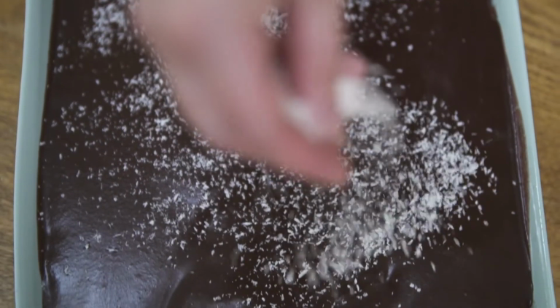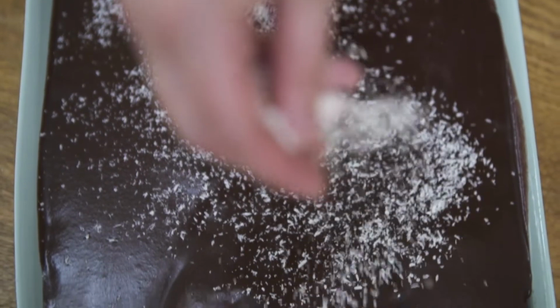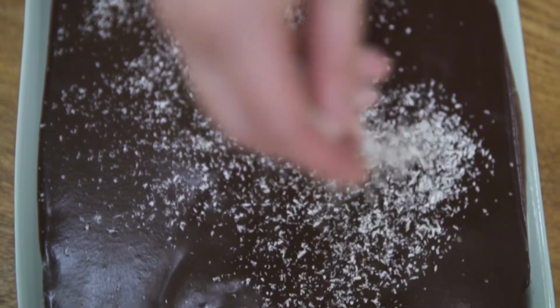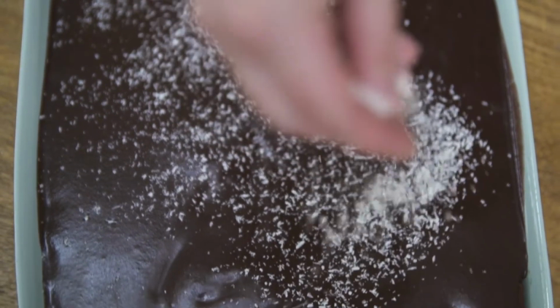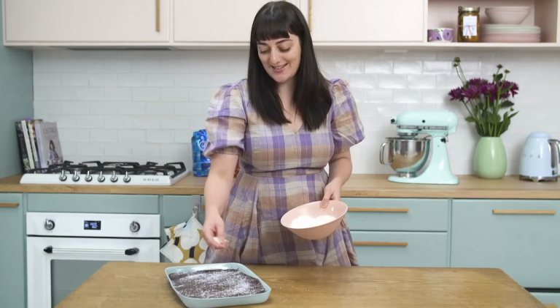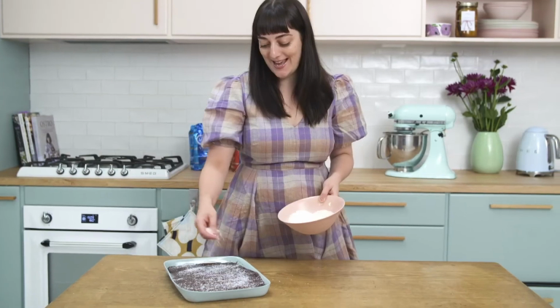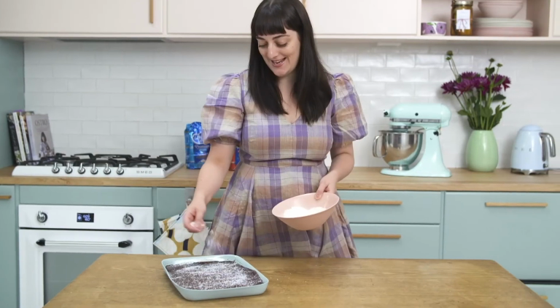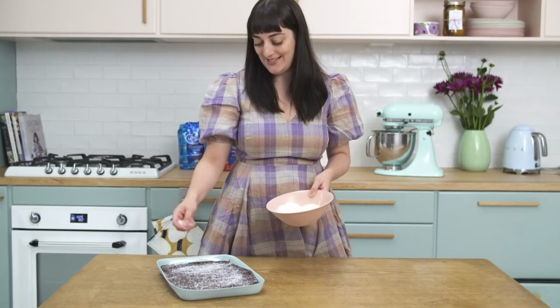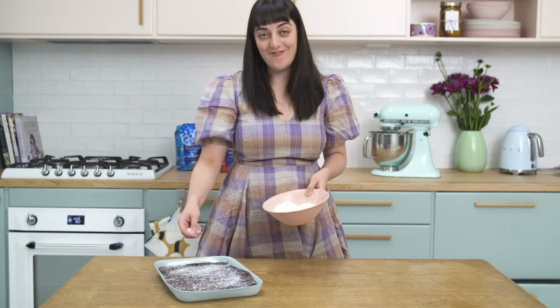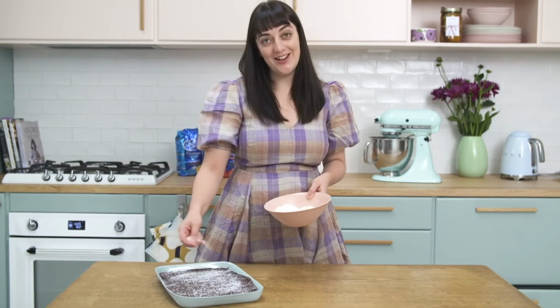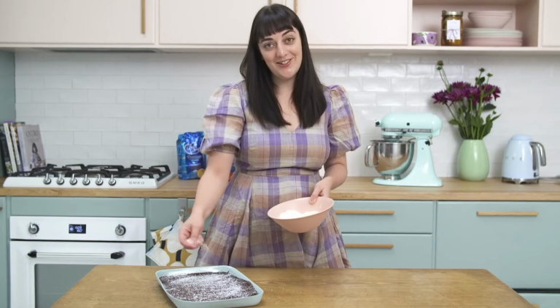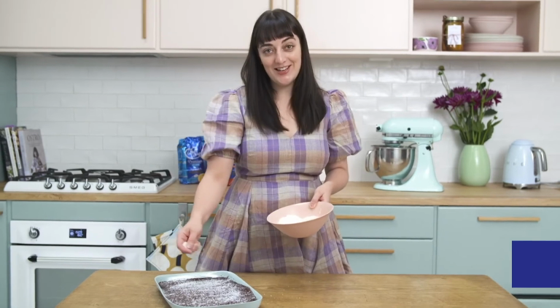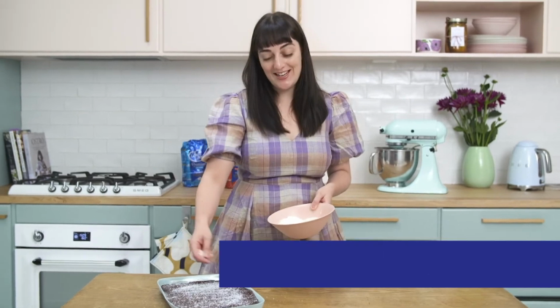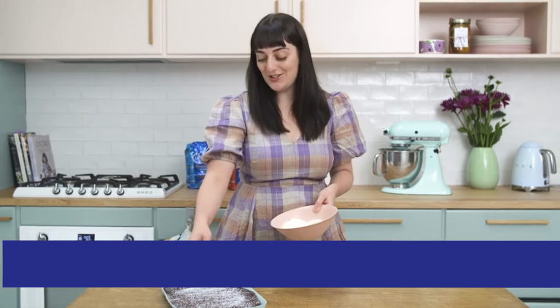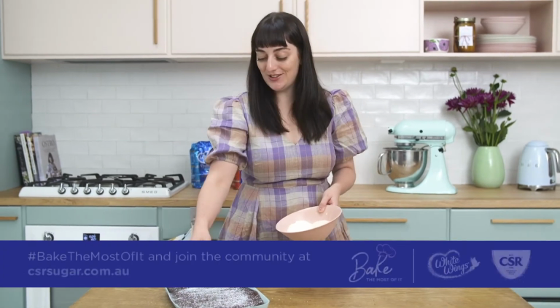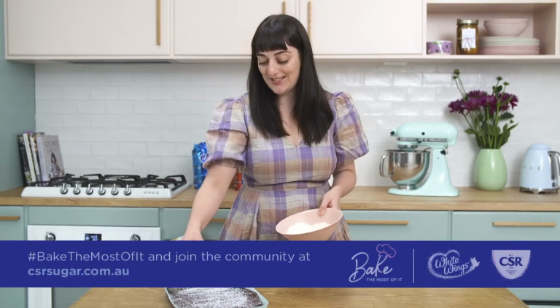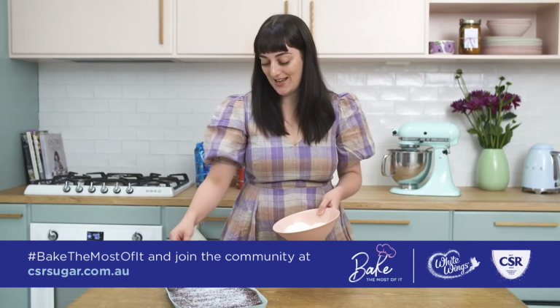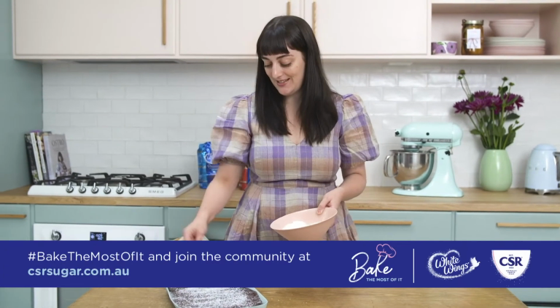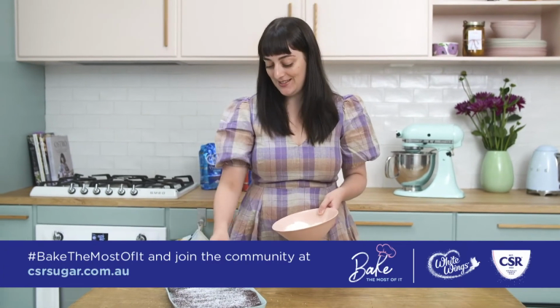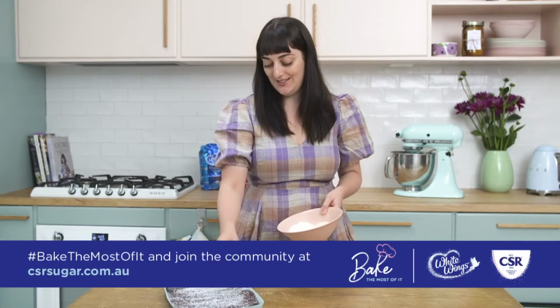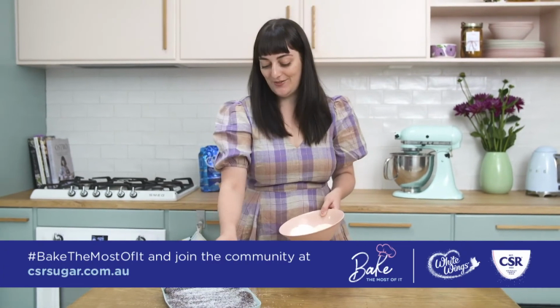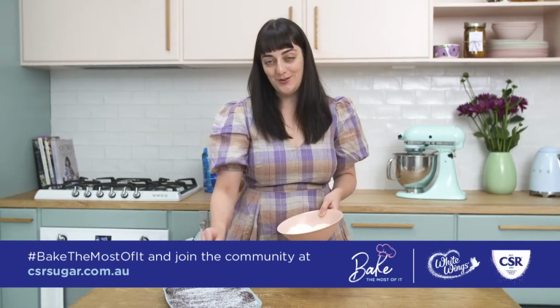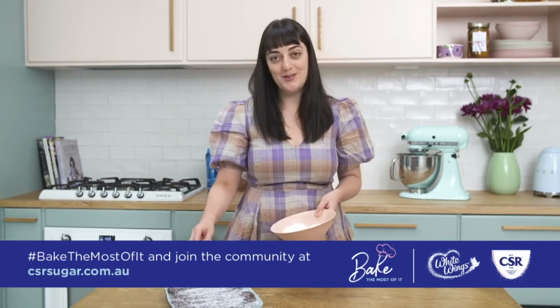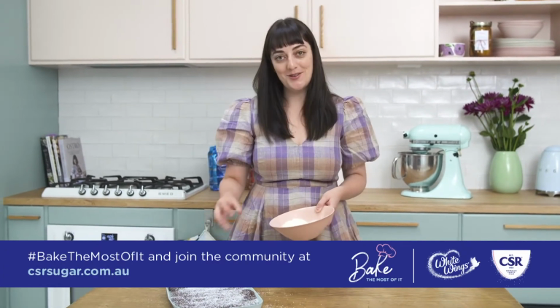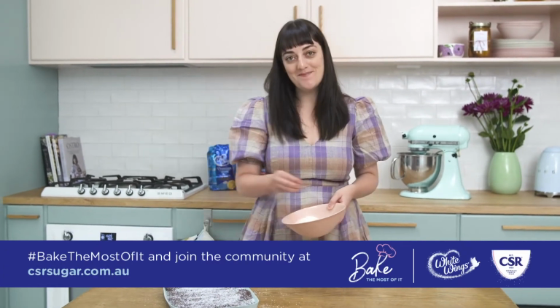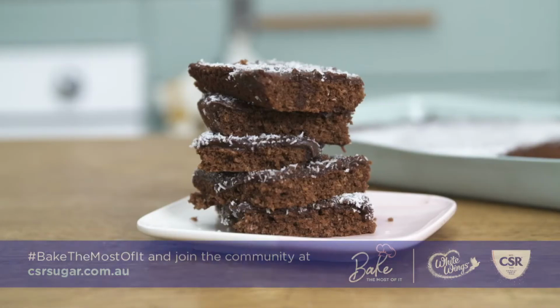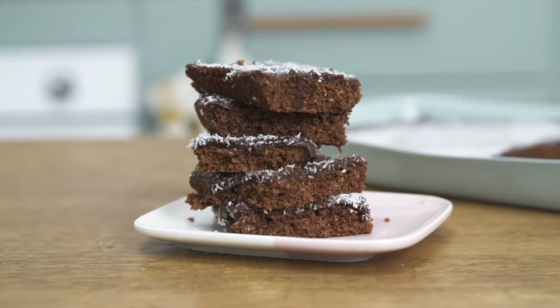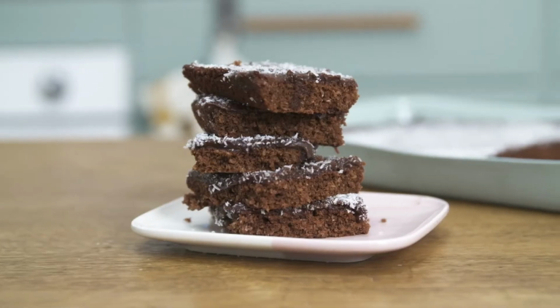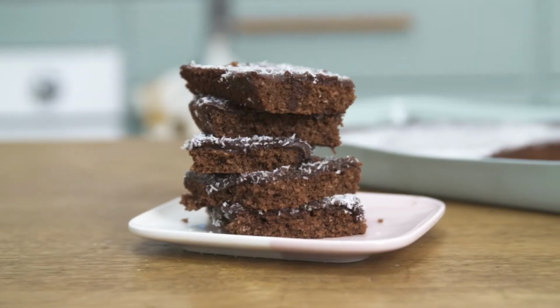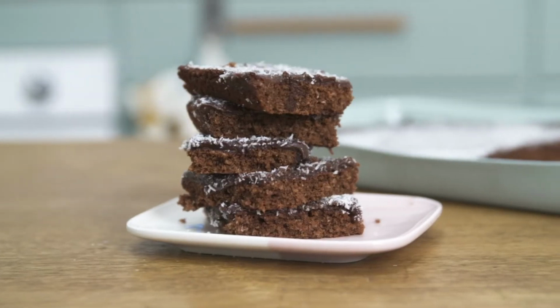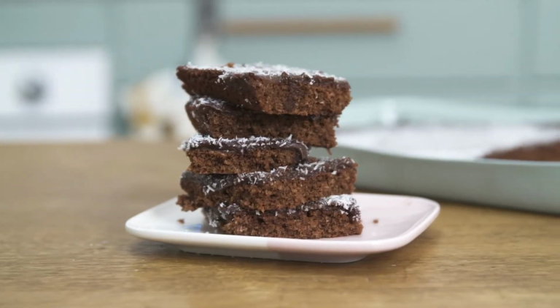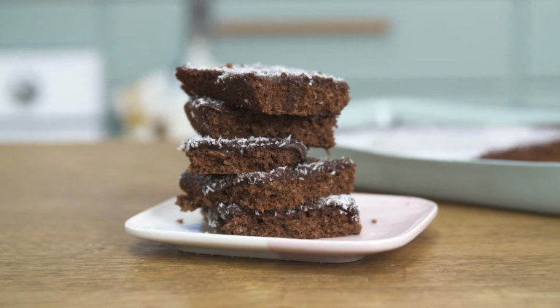All right guys, that is a very coconutty chocolate slice for you to enjoy. We'll be right back. Bye!